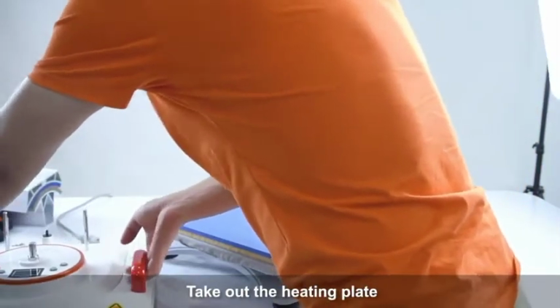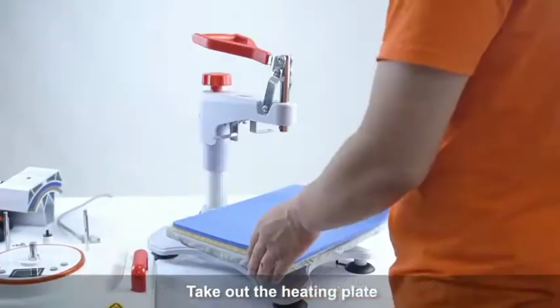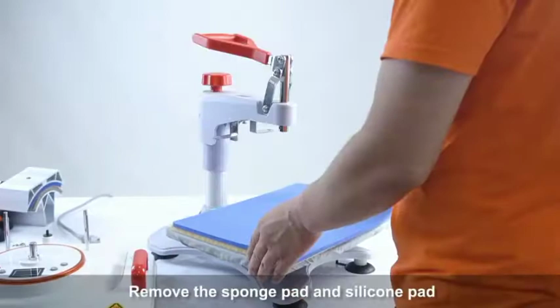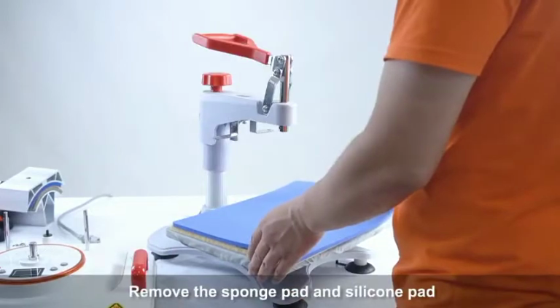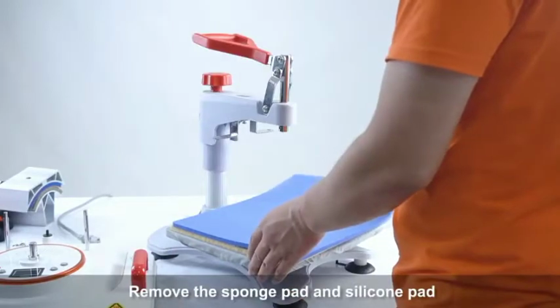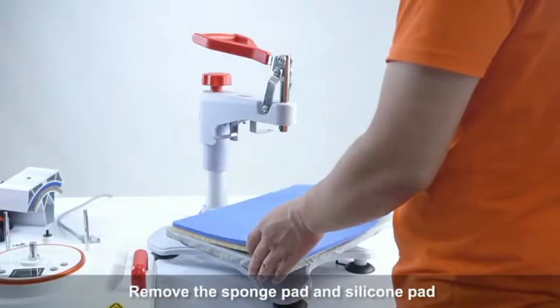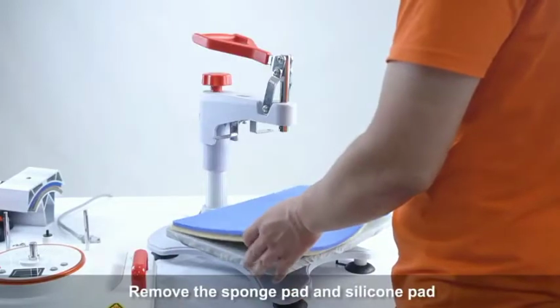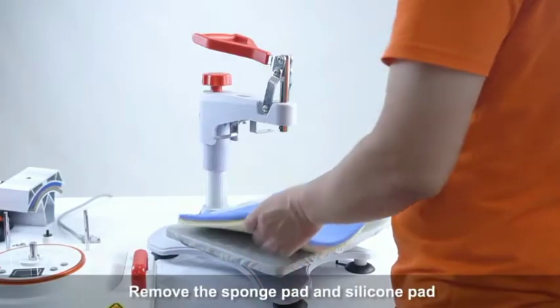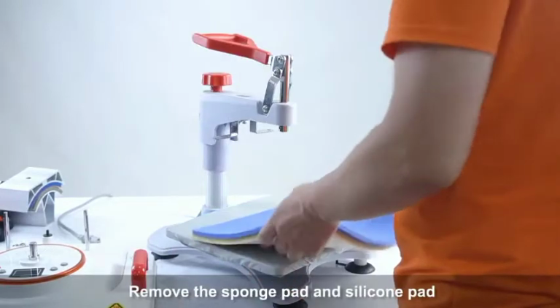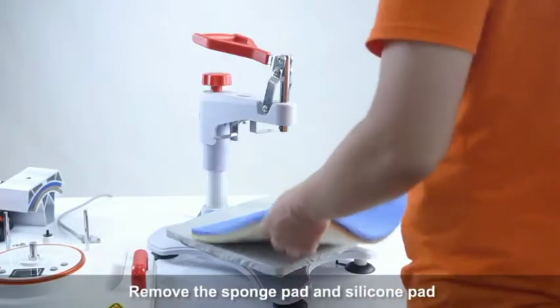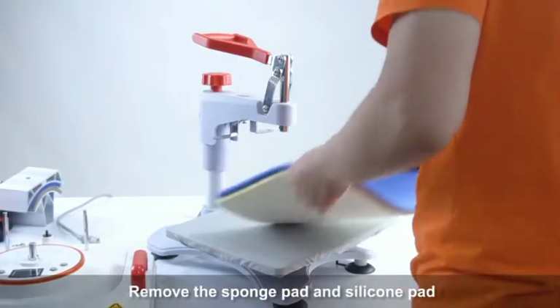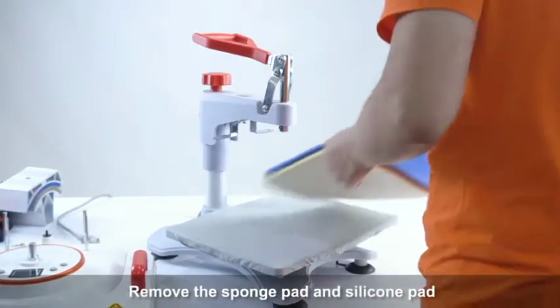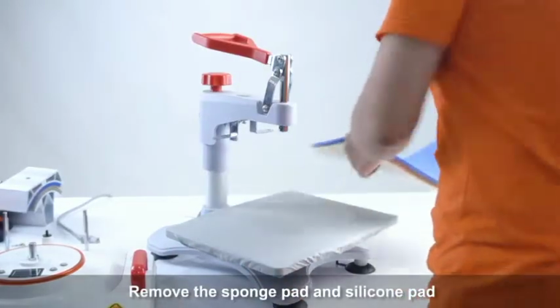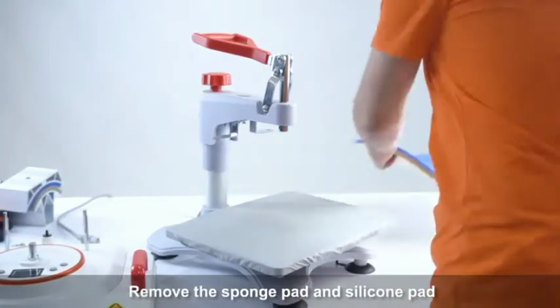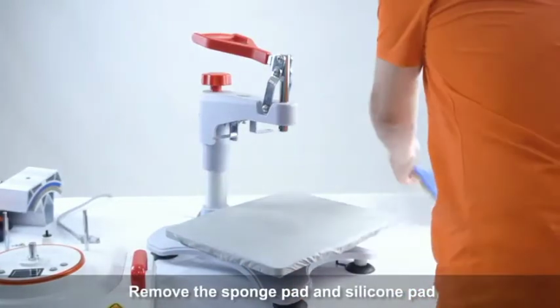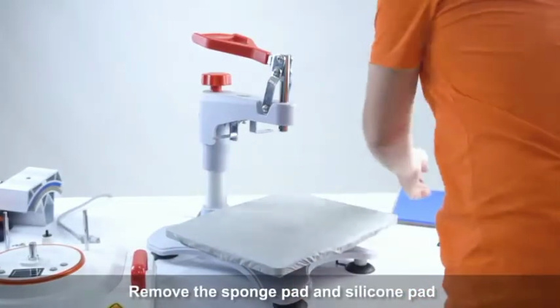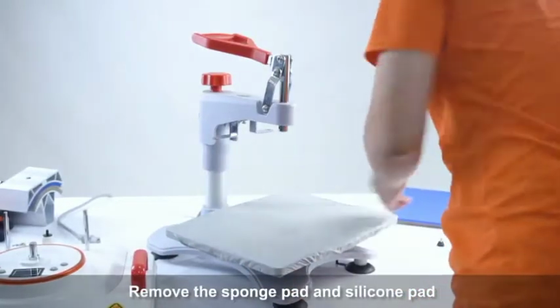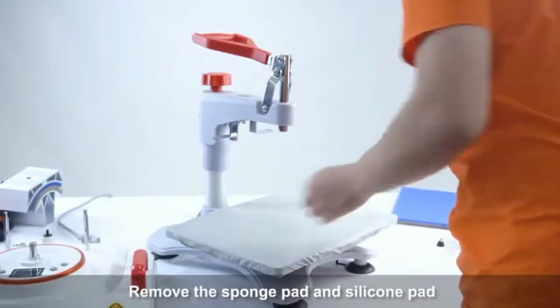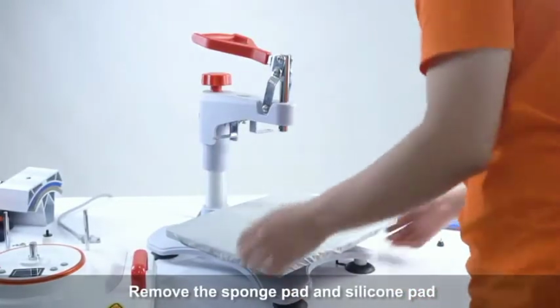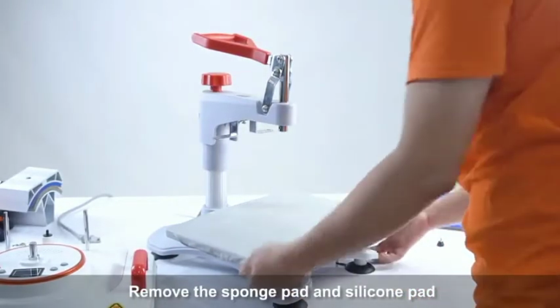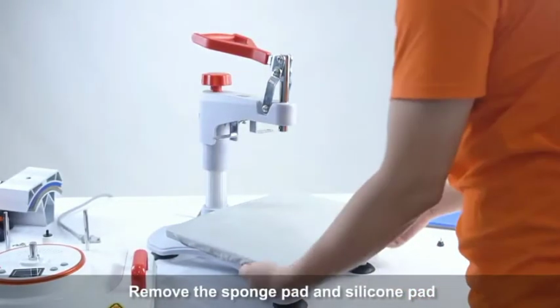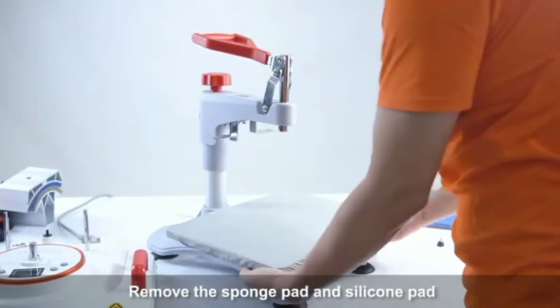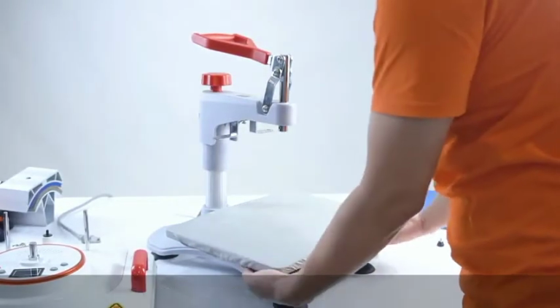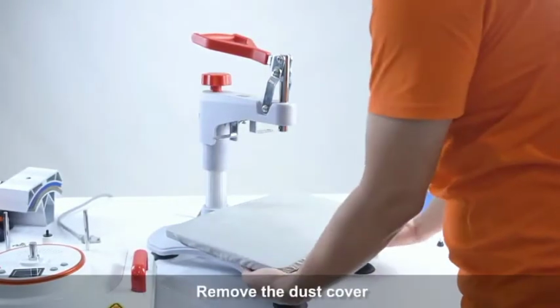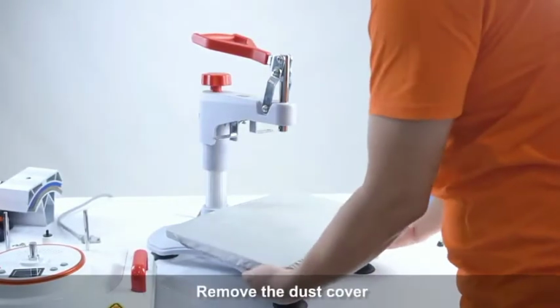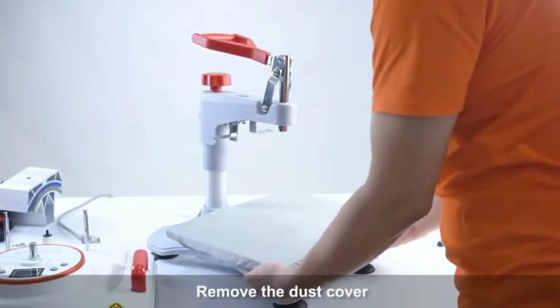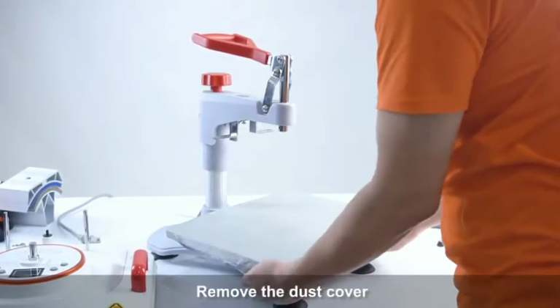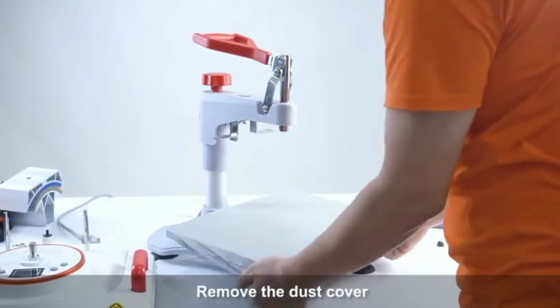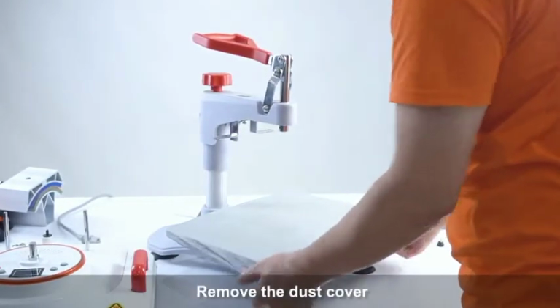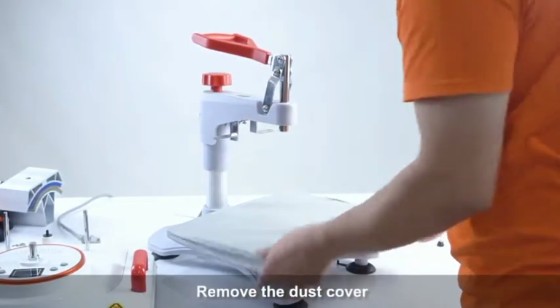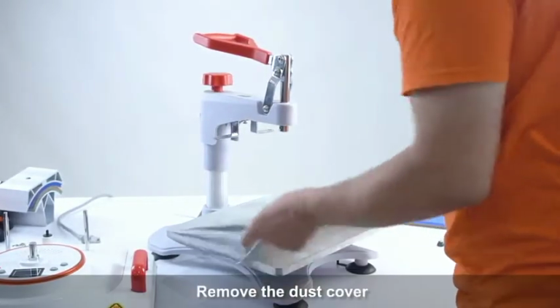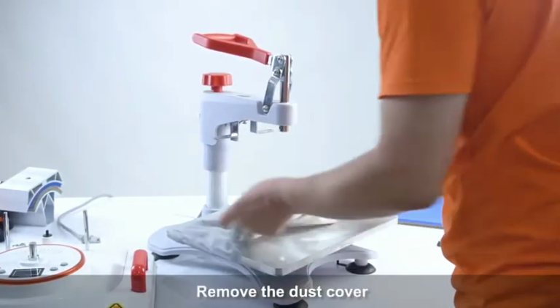Remove the sponge pad and silicone pad. Remove the dust cover.